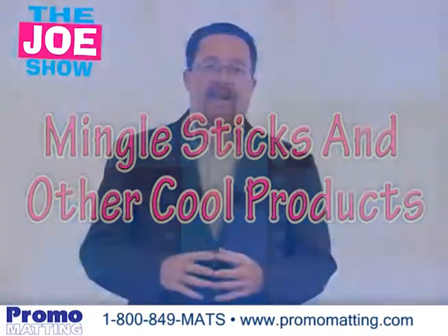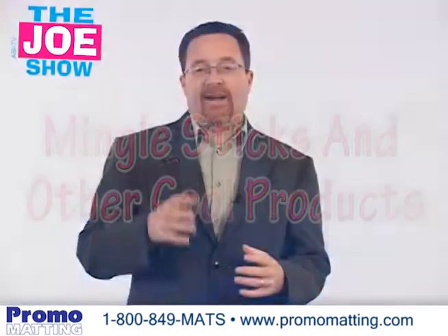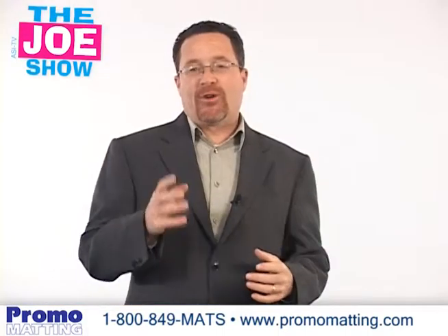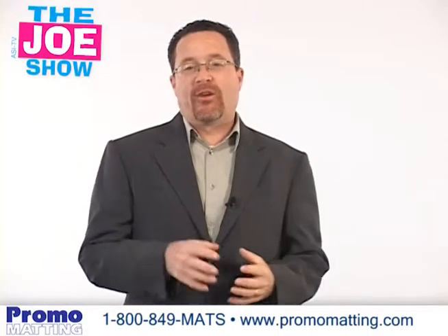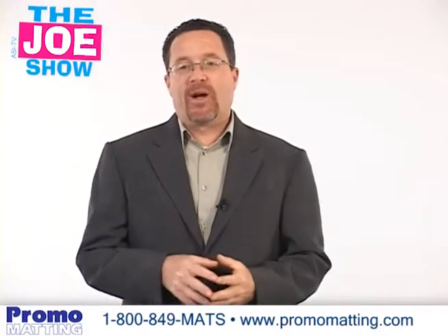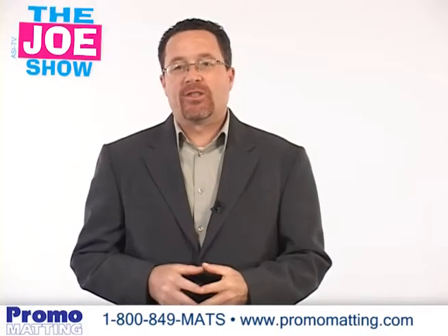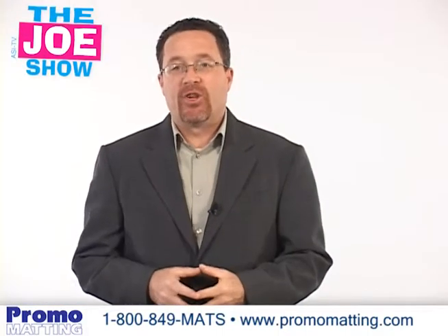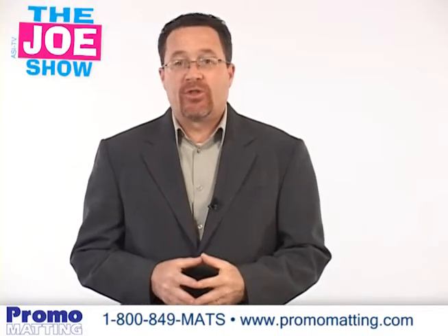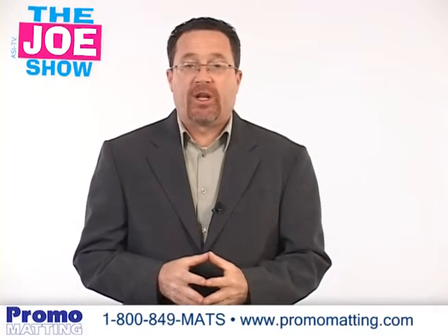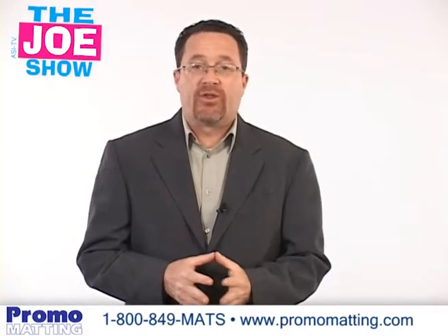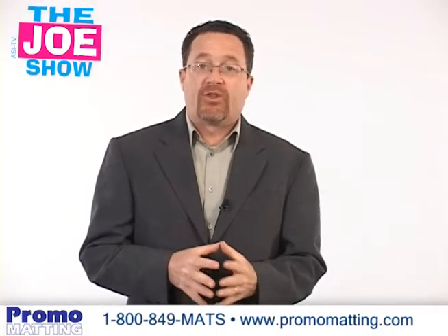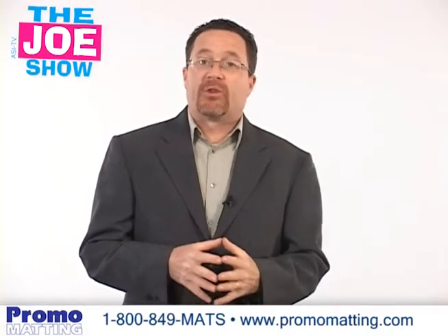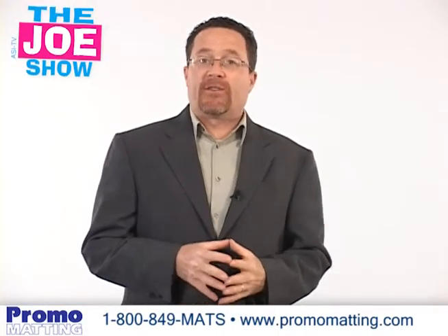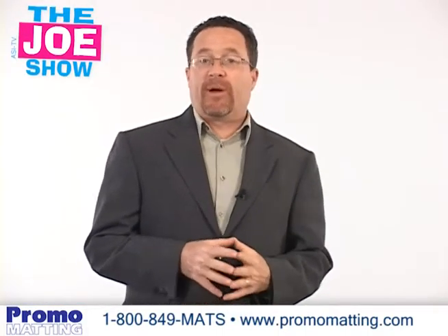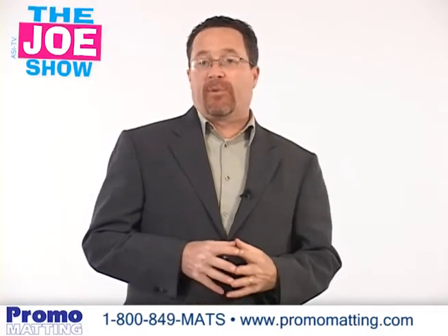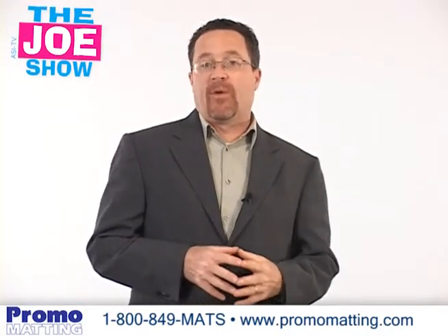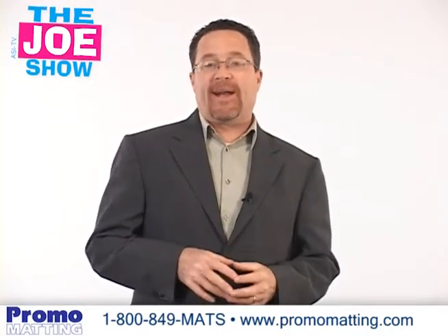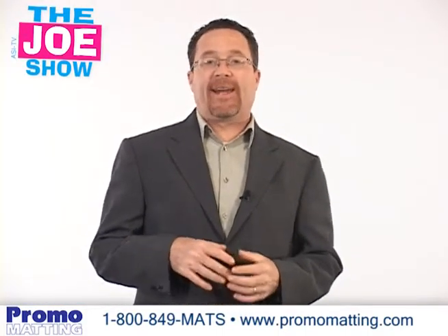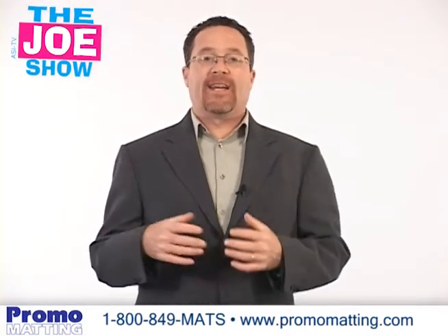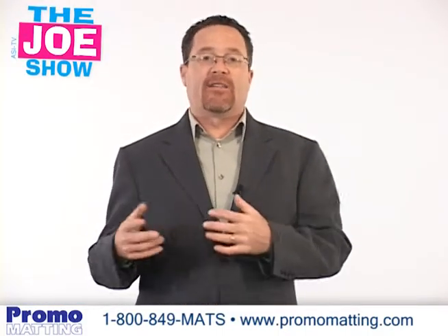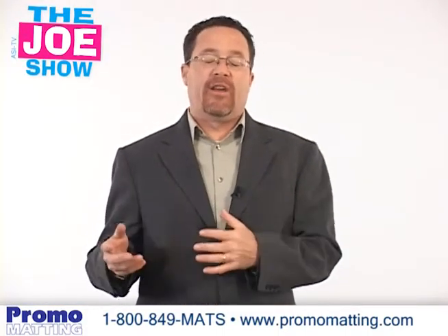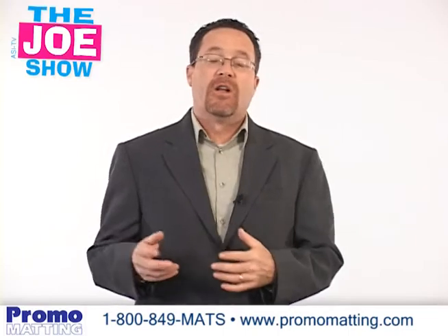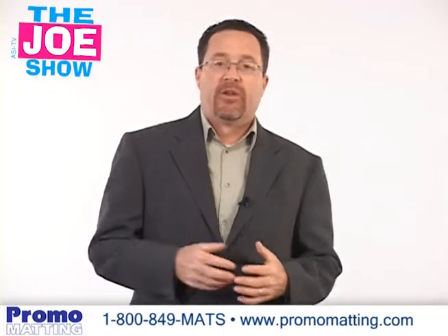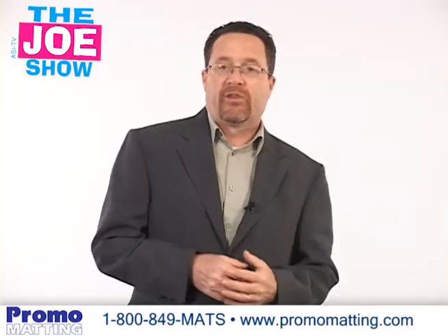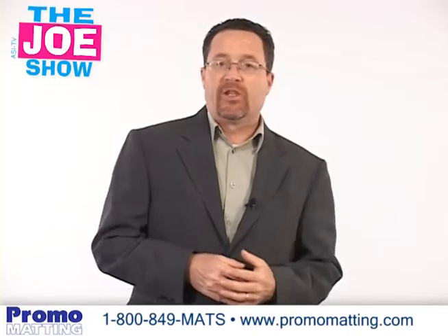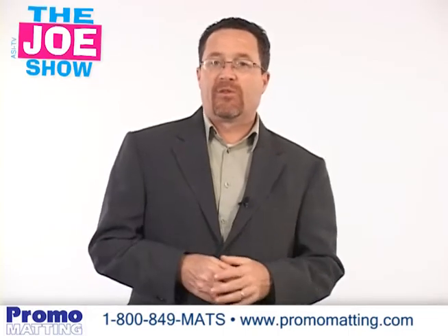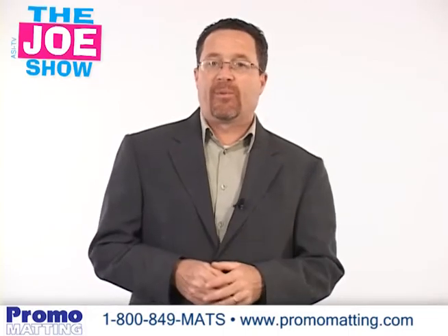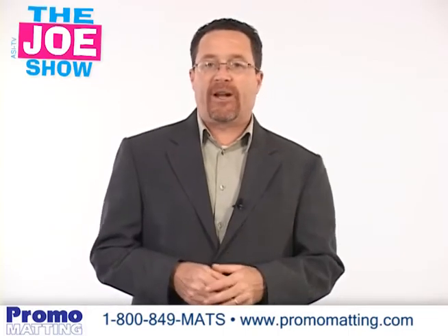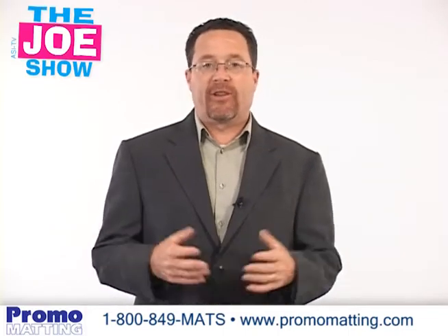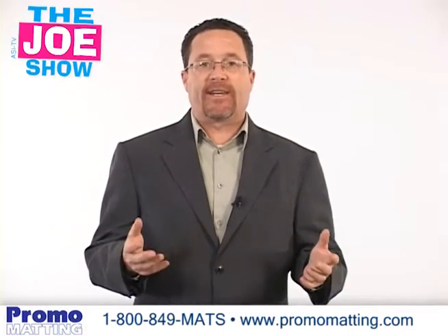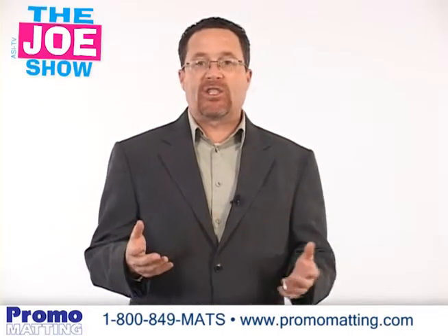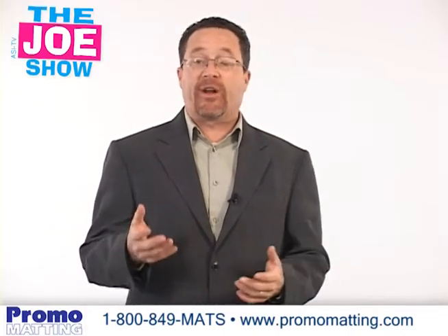Hi, I'm Joe Hale. You're watching the Joe Show. Today's Joe Show is sponsored by Promo Madding, and at the end of the video you'll see two of their products. So let's get started.